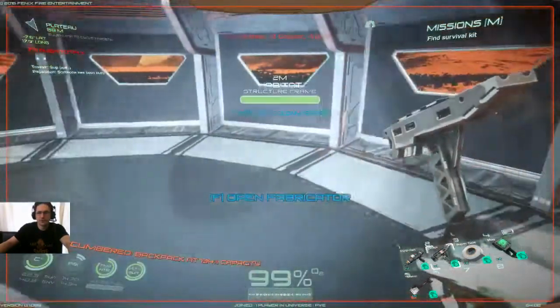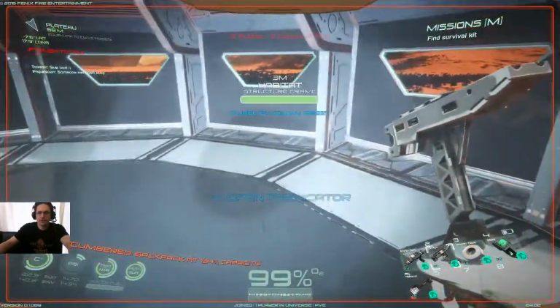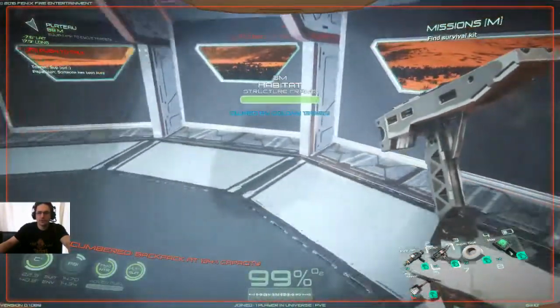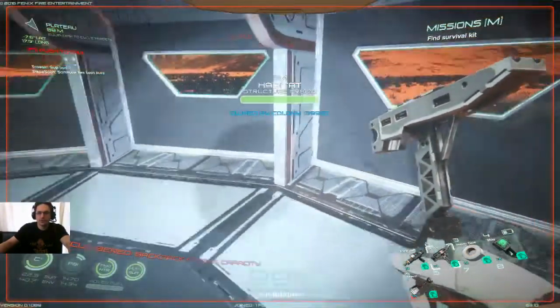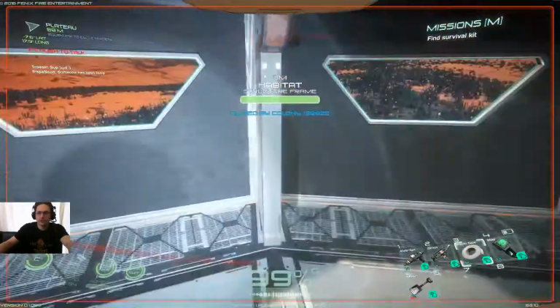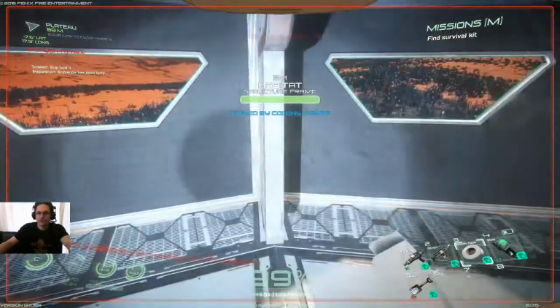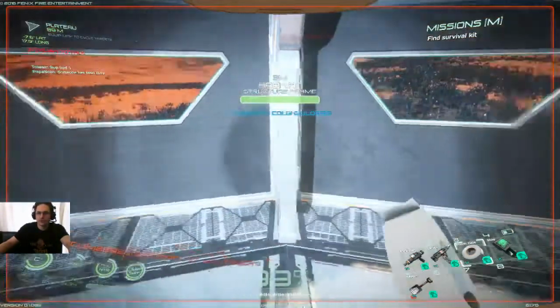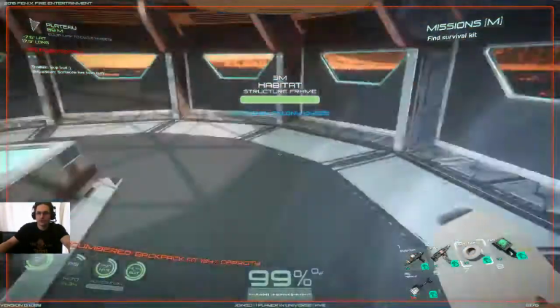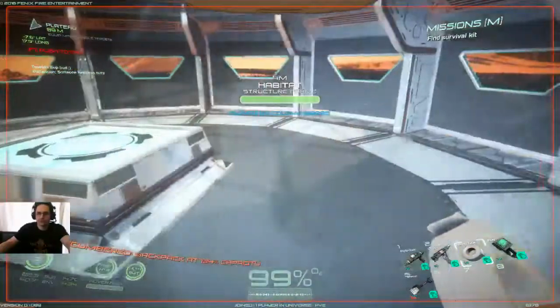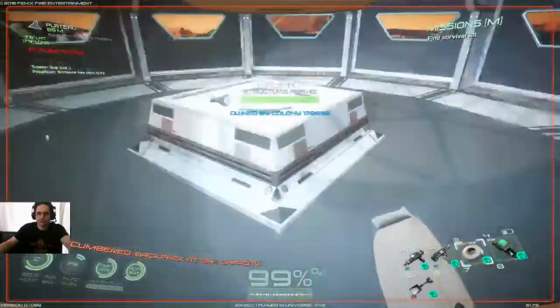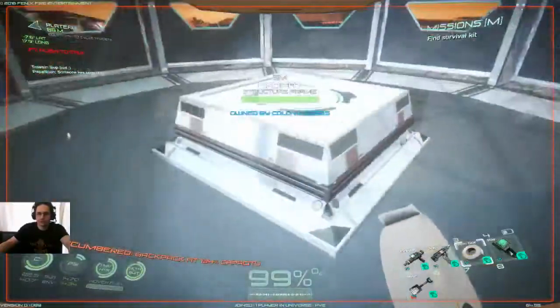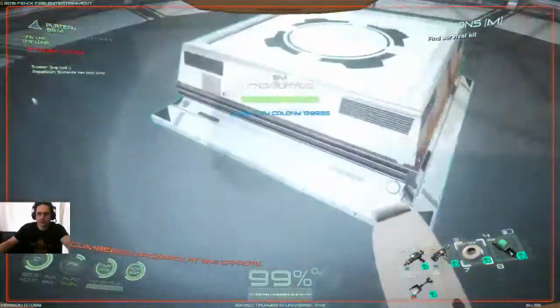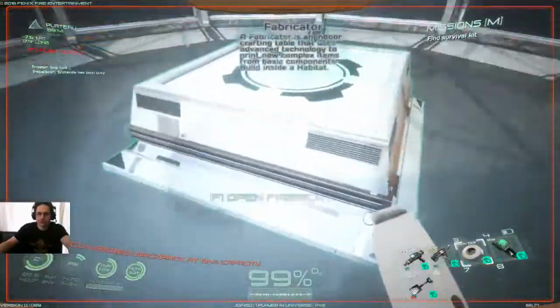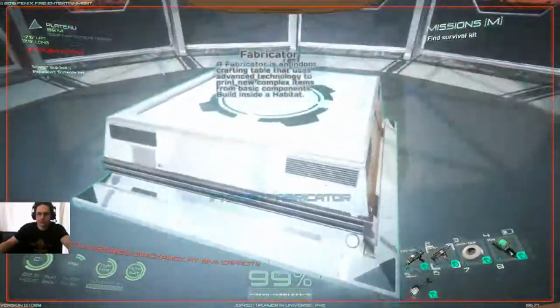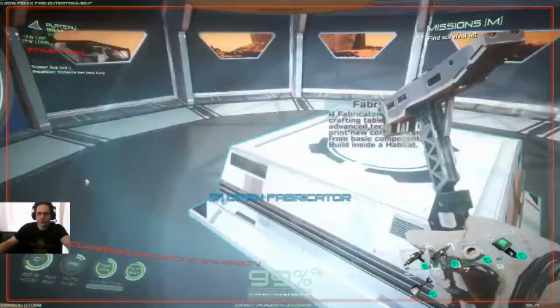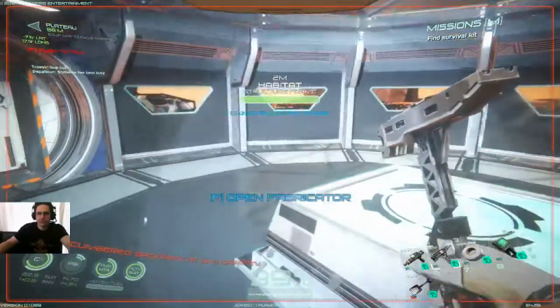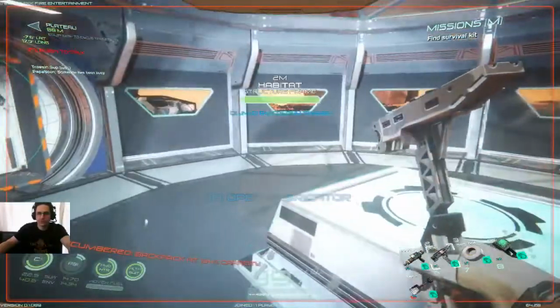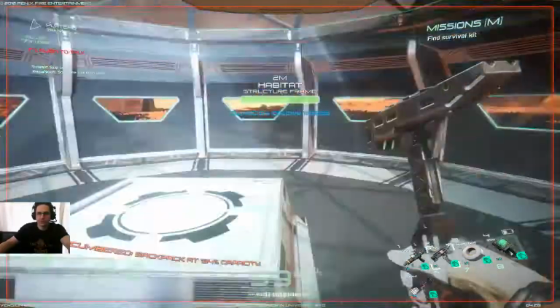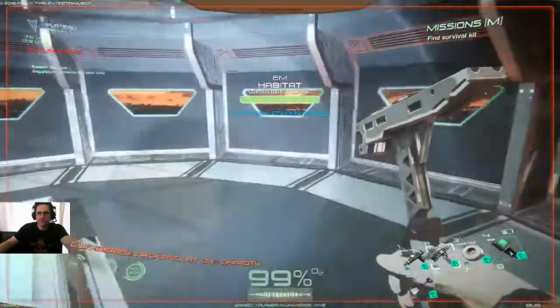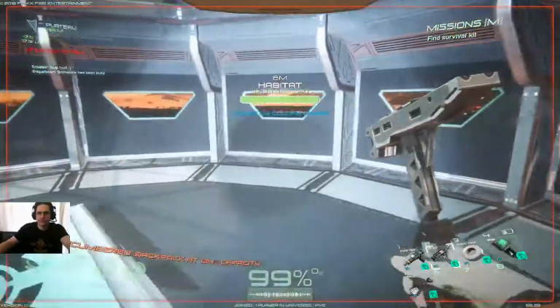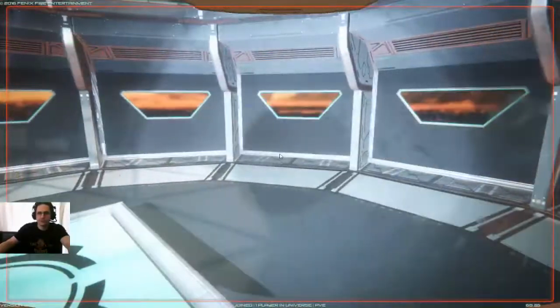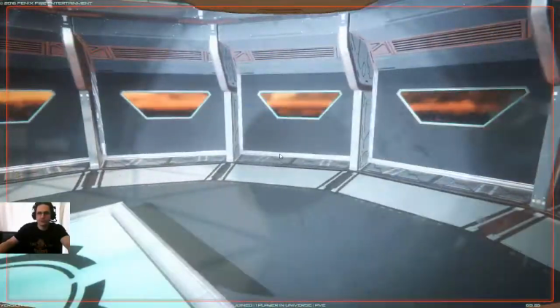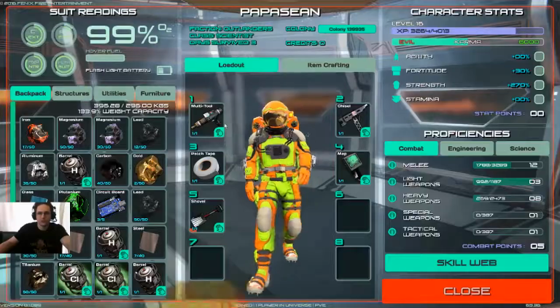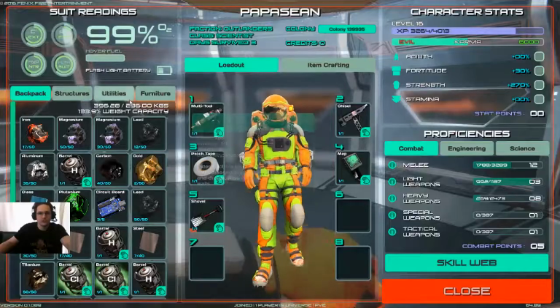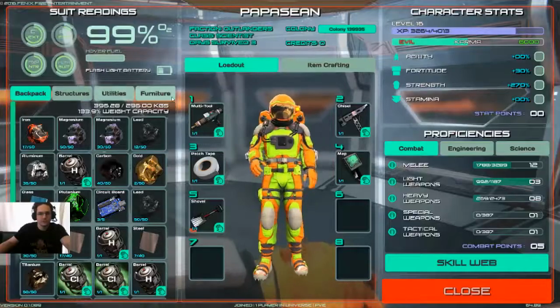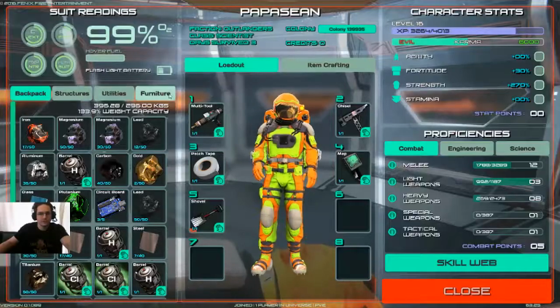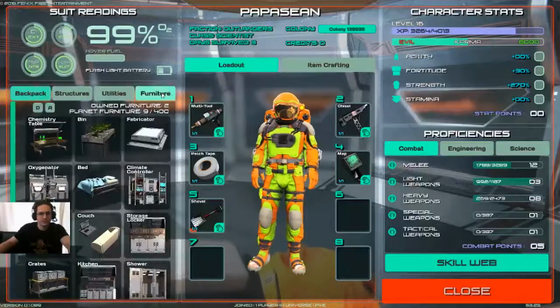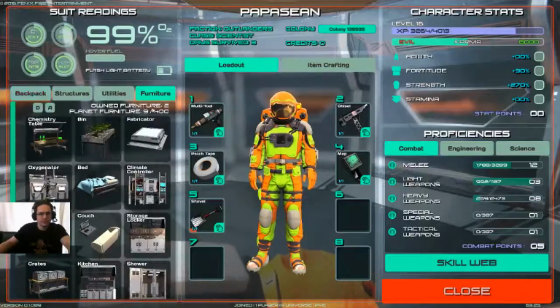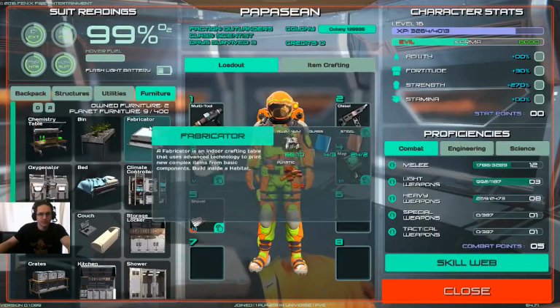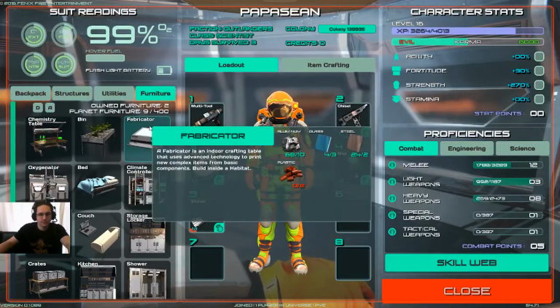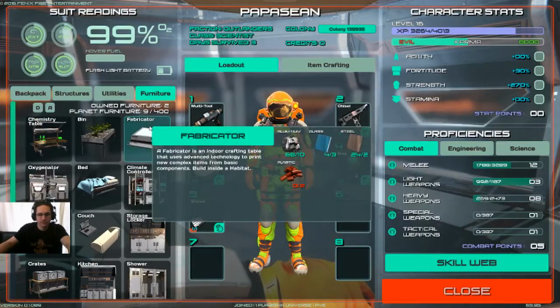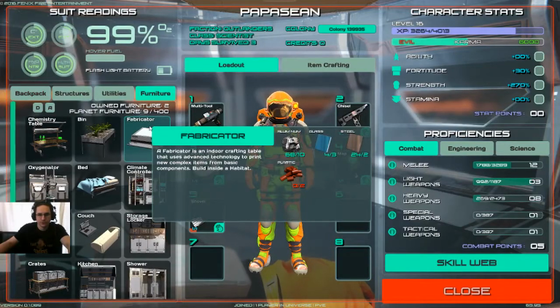So what are you going to do with those circuit boards and wires? Well, you get to make additional structures. Let's take a look at some of the furniture.